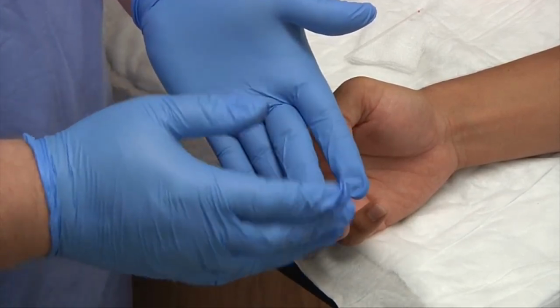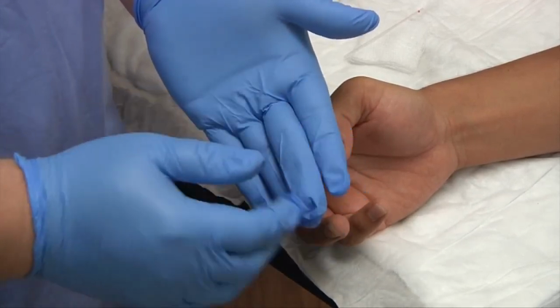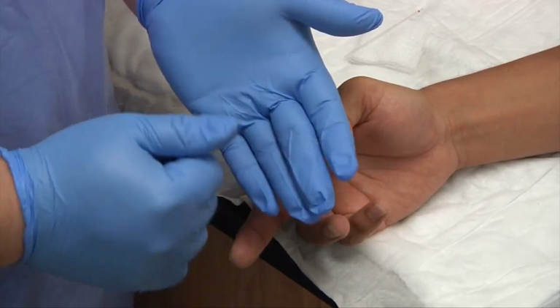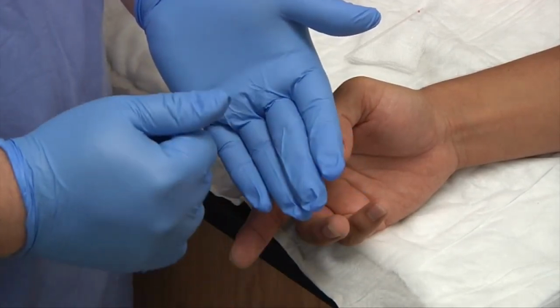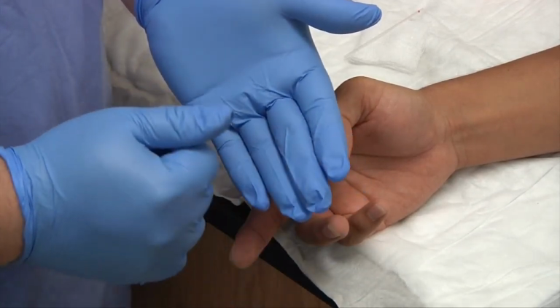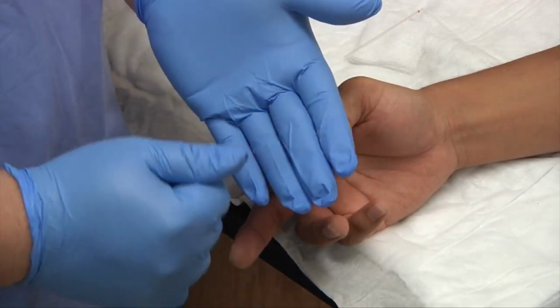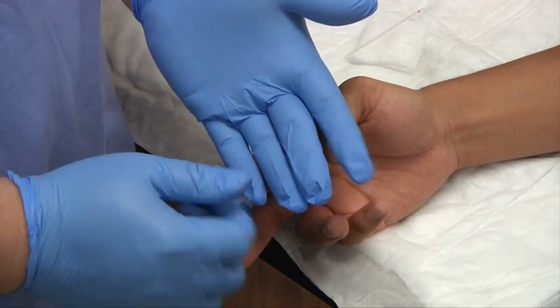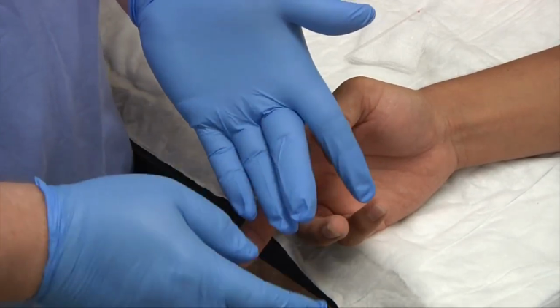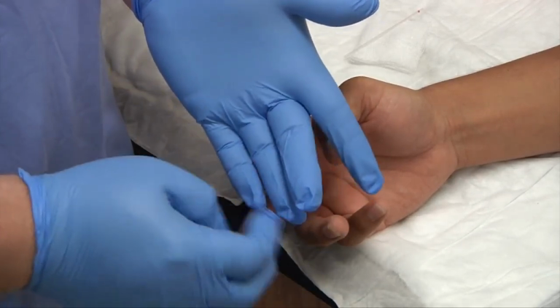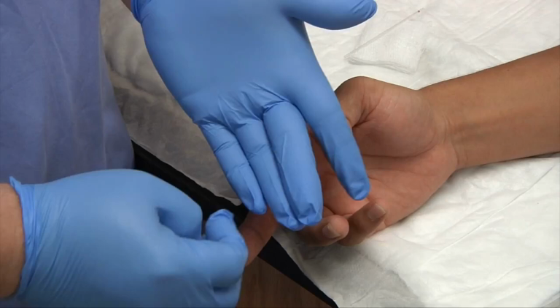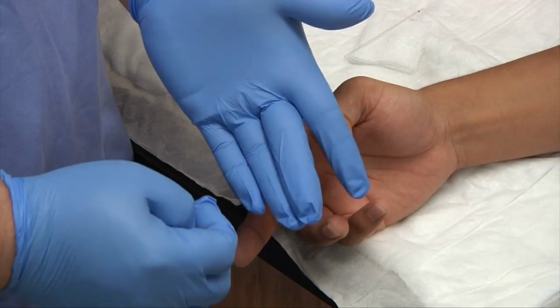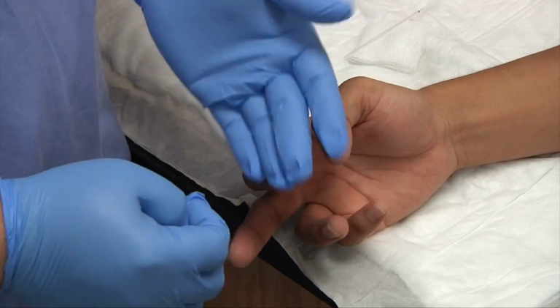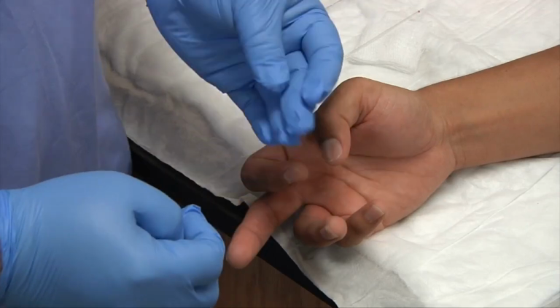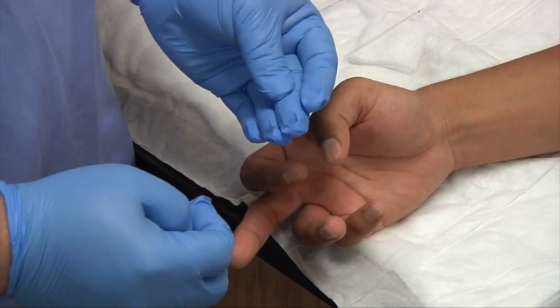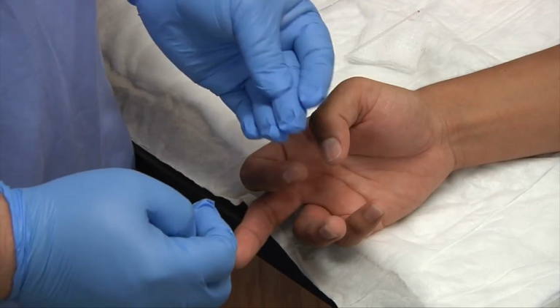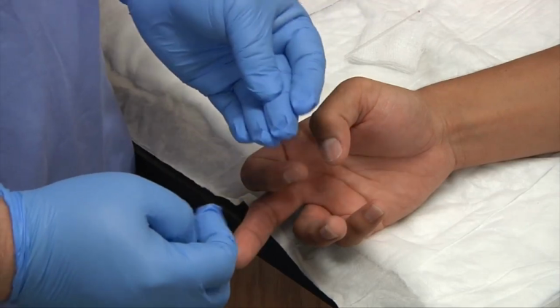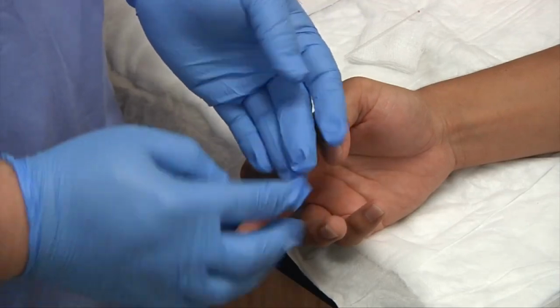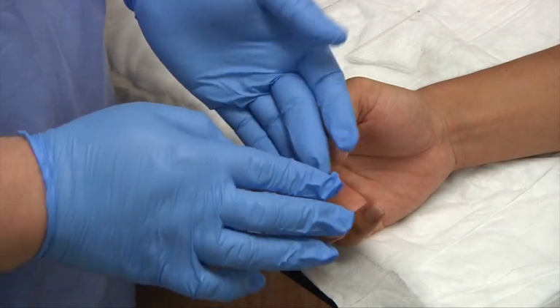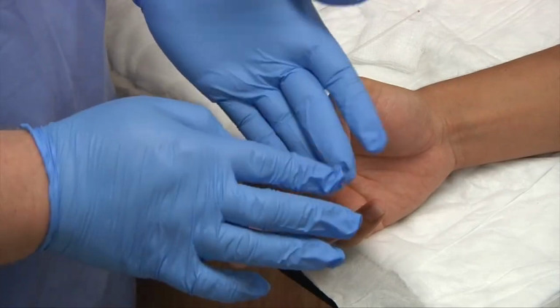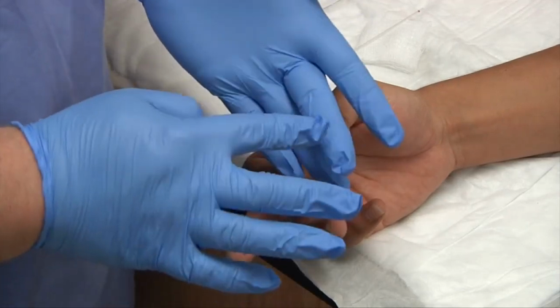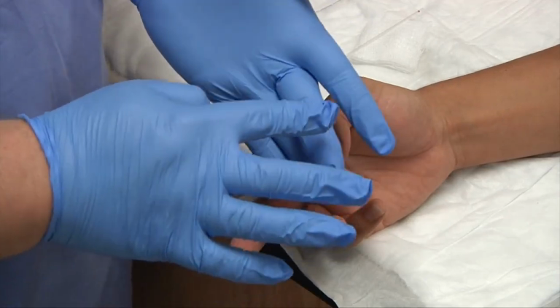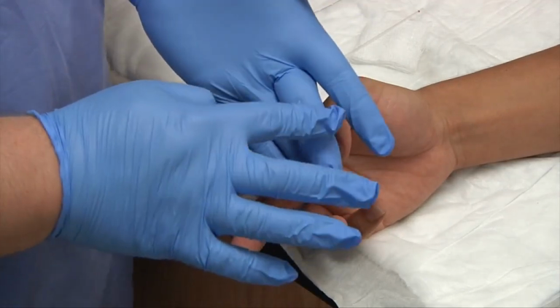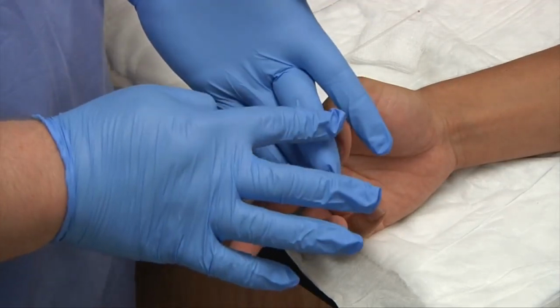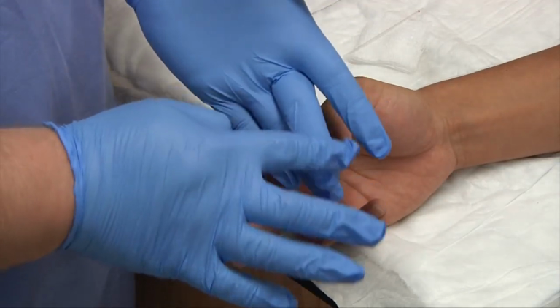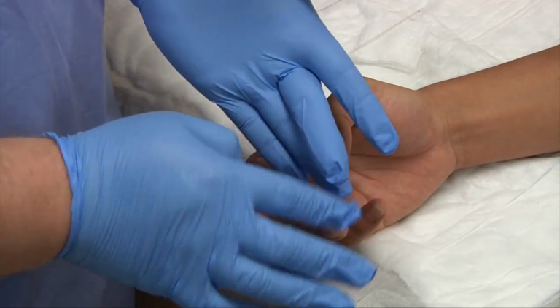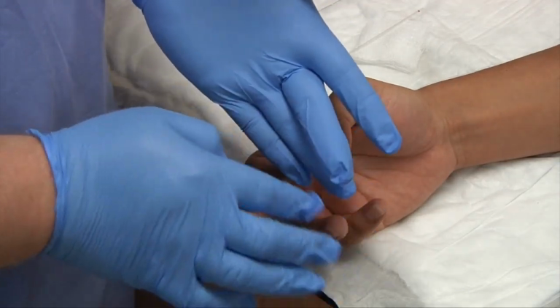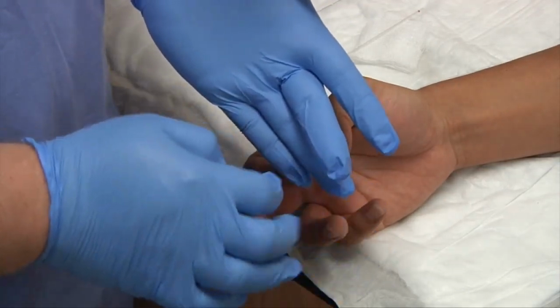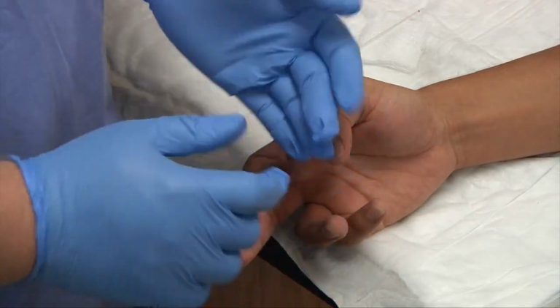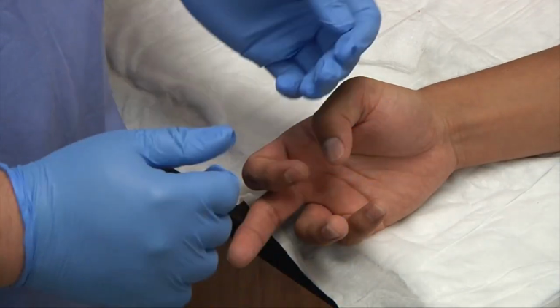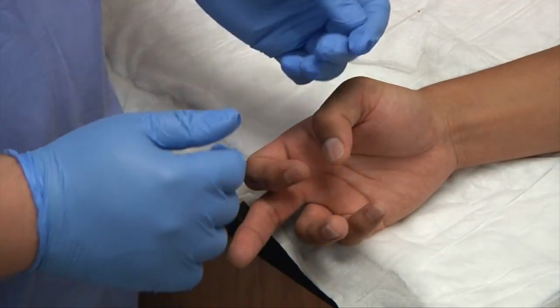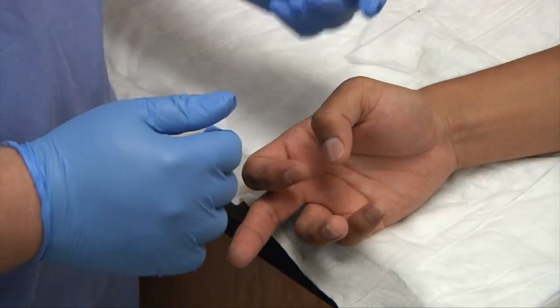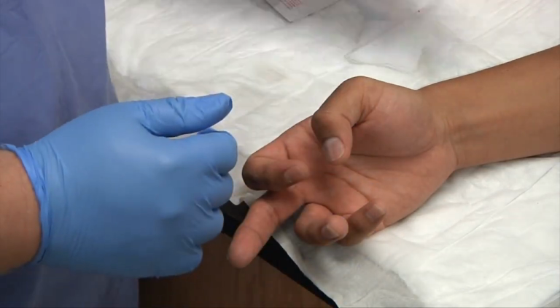The same thing applies if we're doing a heel stick on a baby — we'll go lateral, not medial.